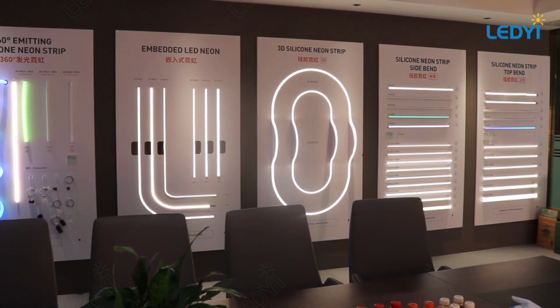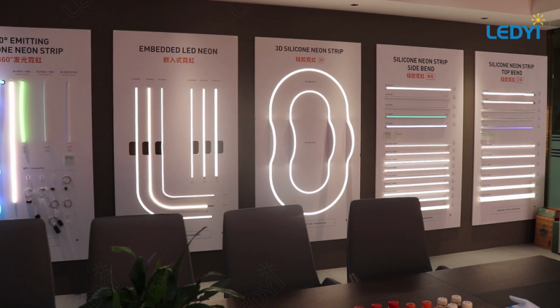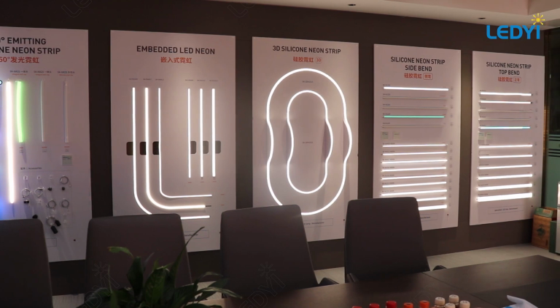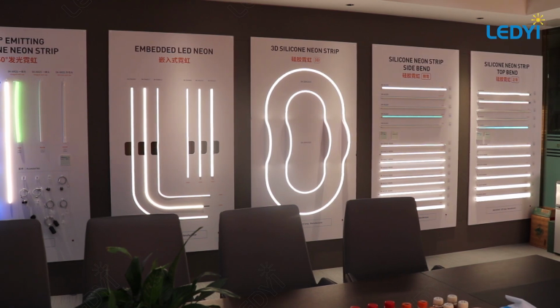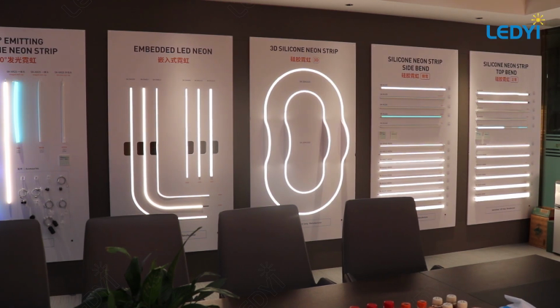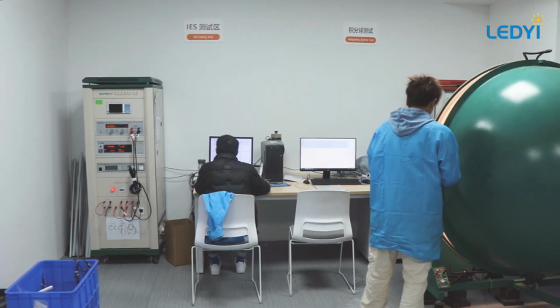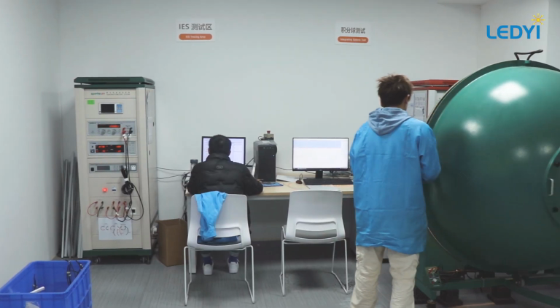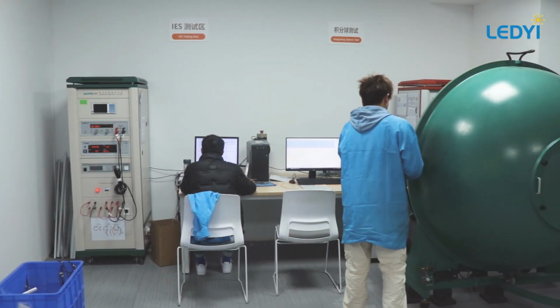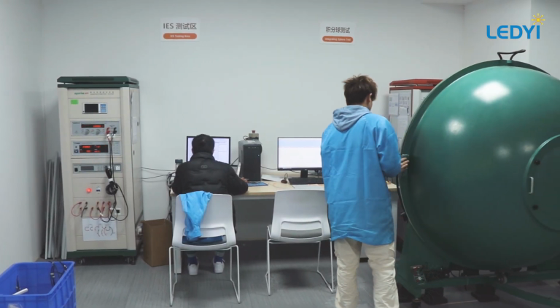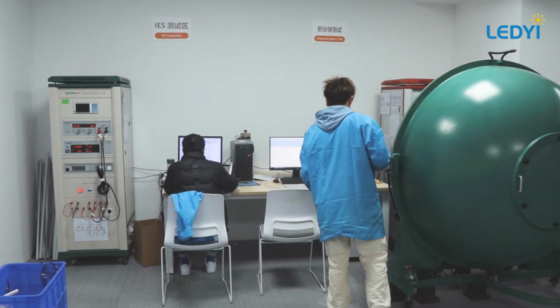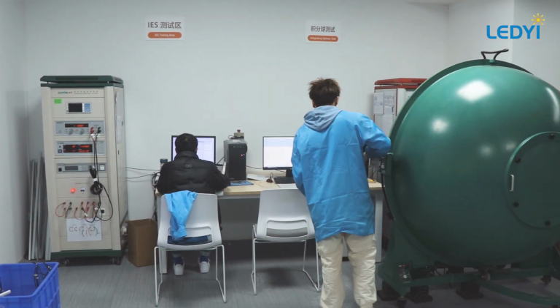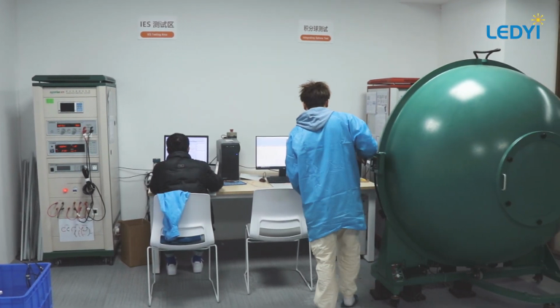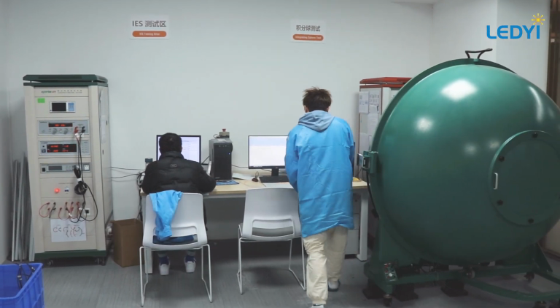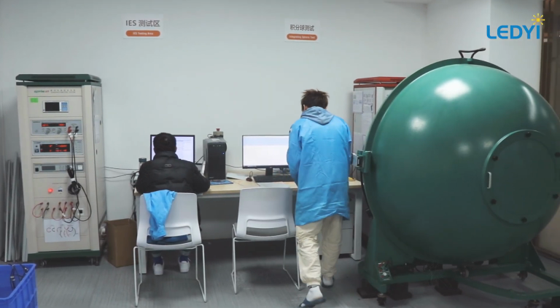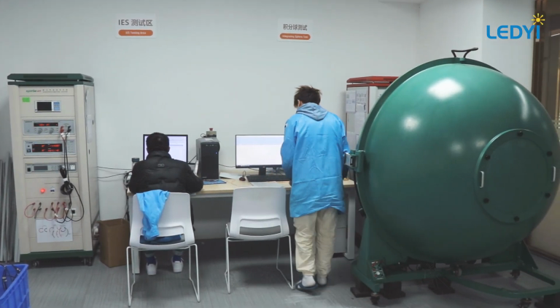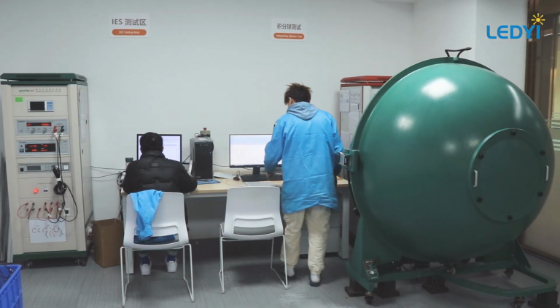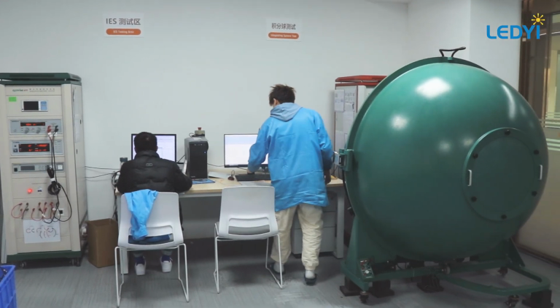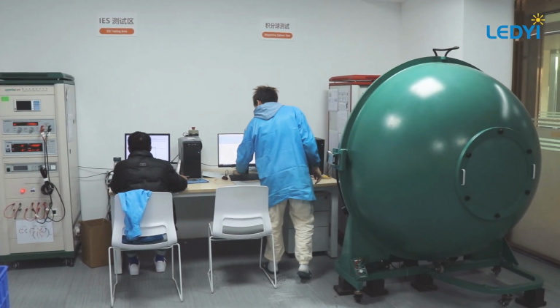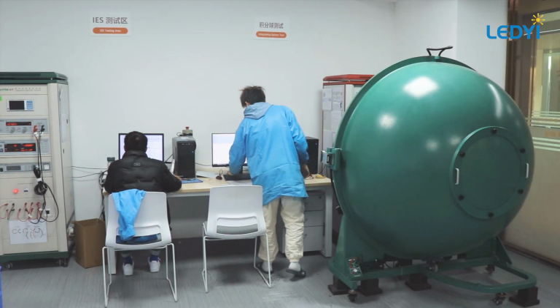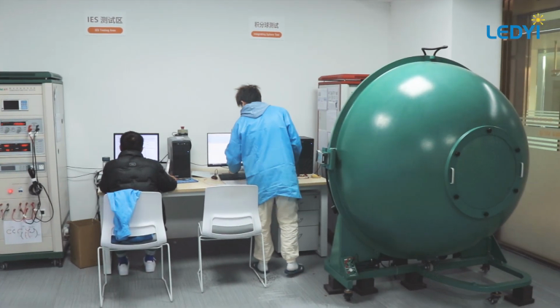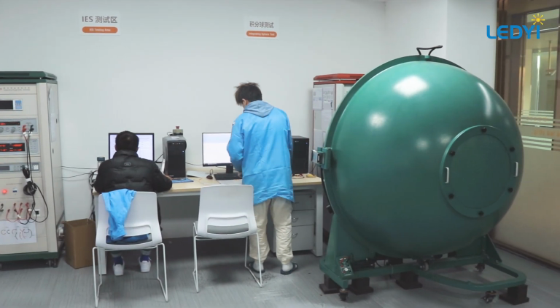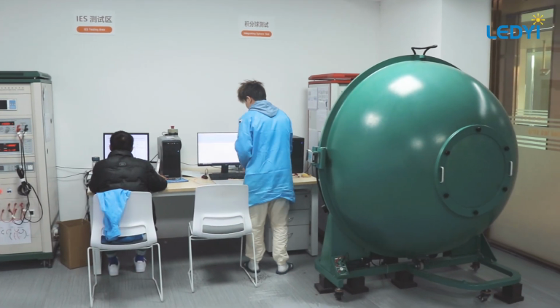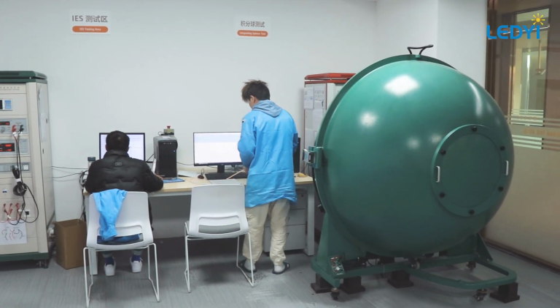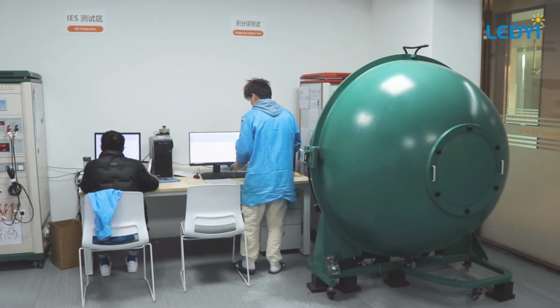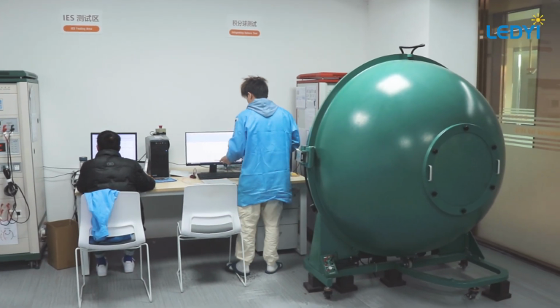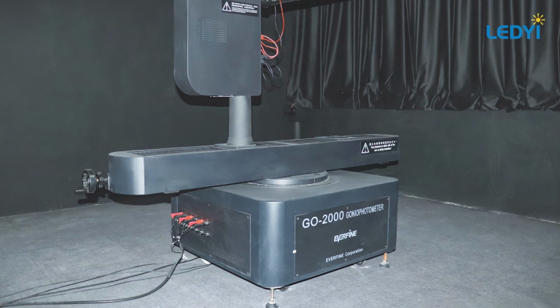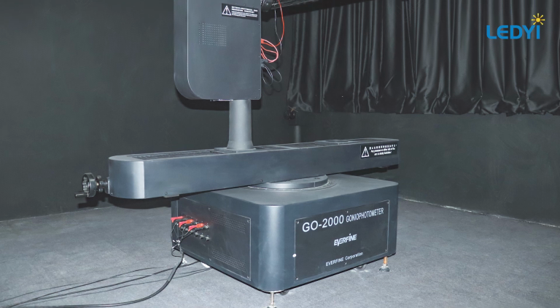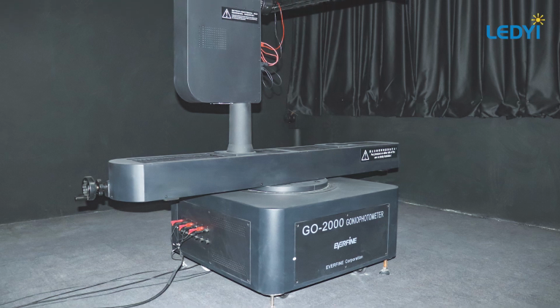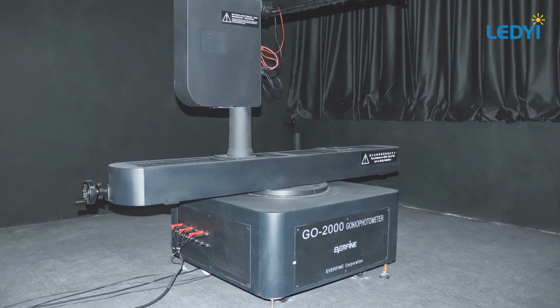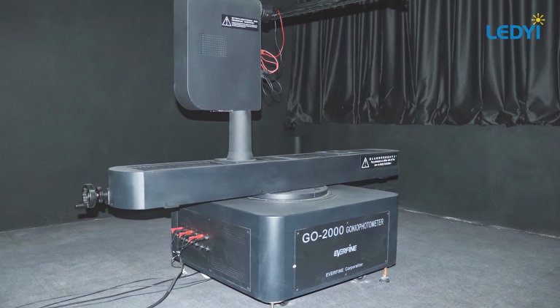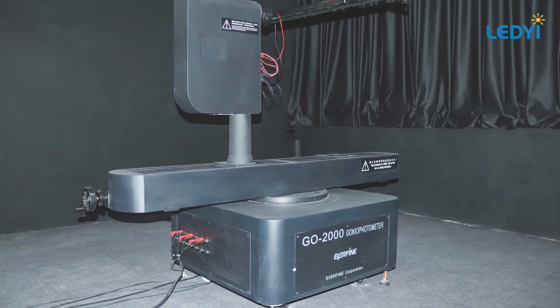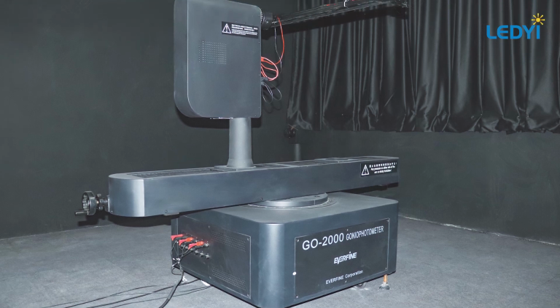Welcome to our Integrating Sphere and IES testing room, which ensures accurate lighting tests.